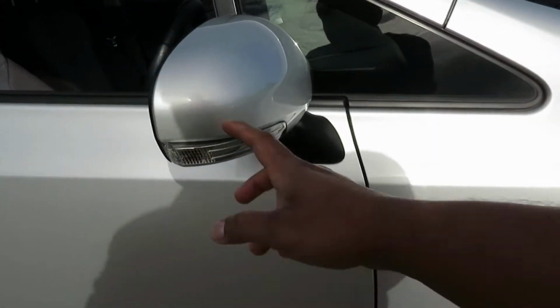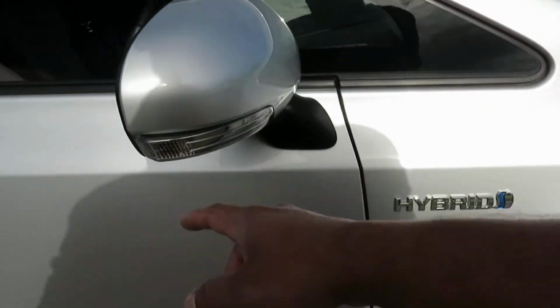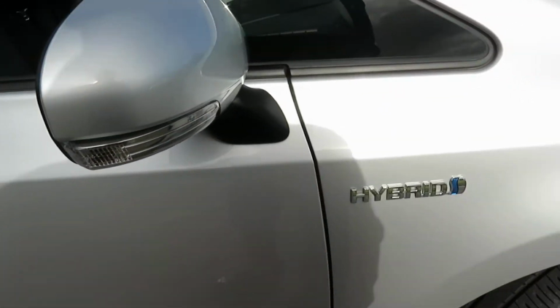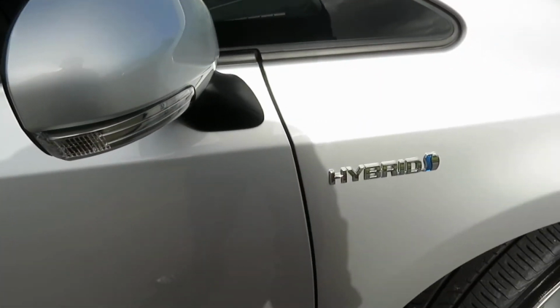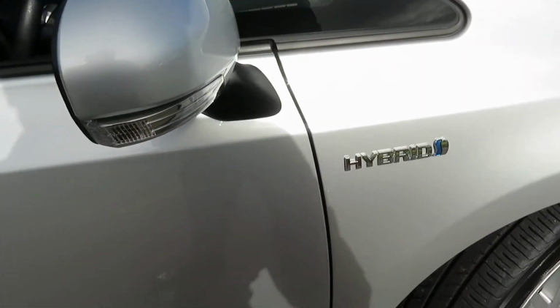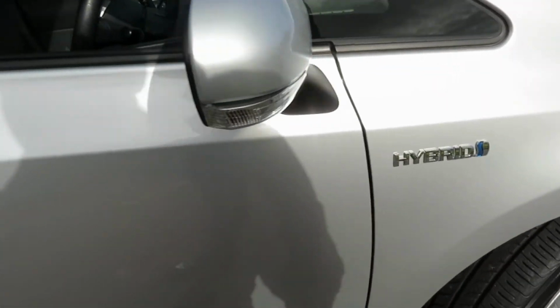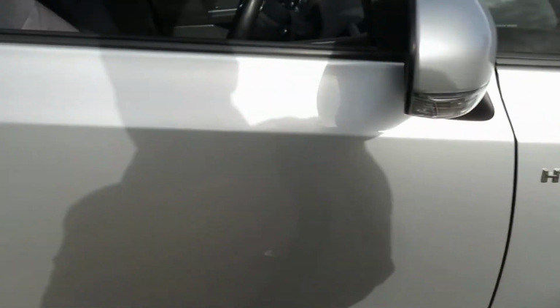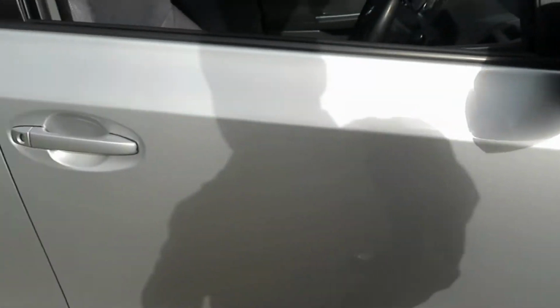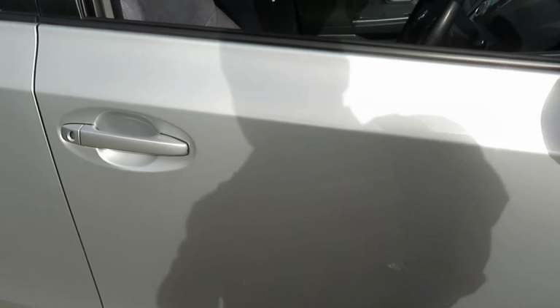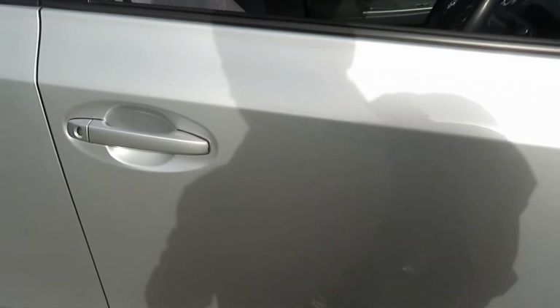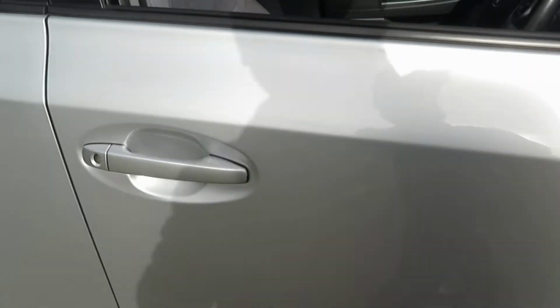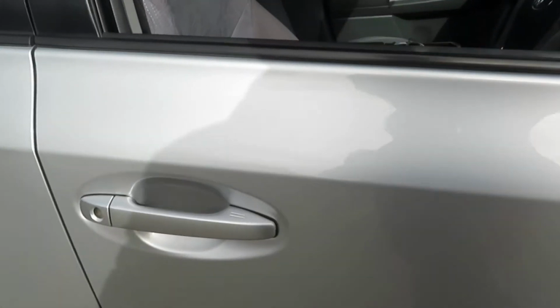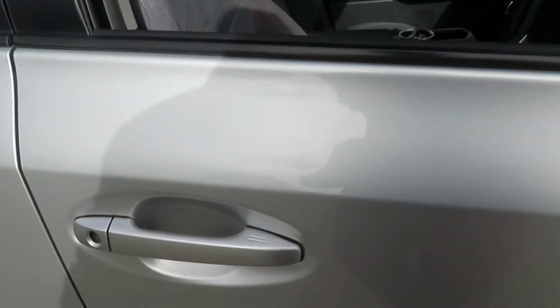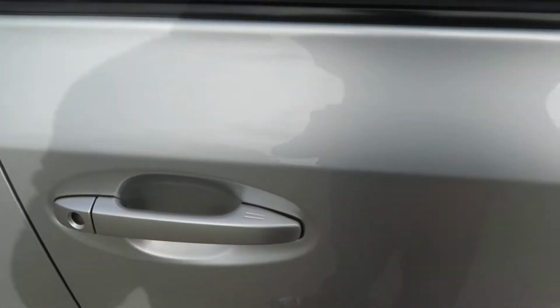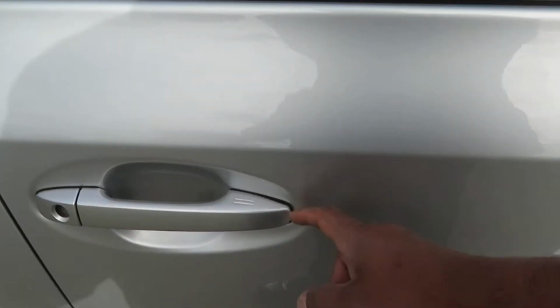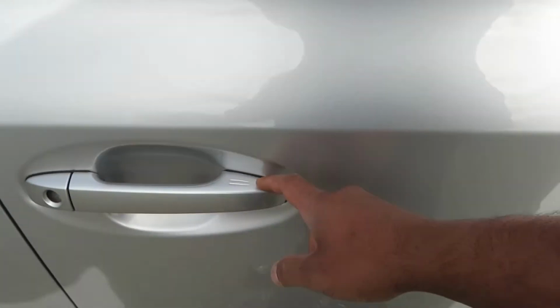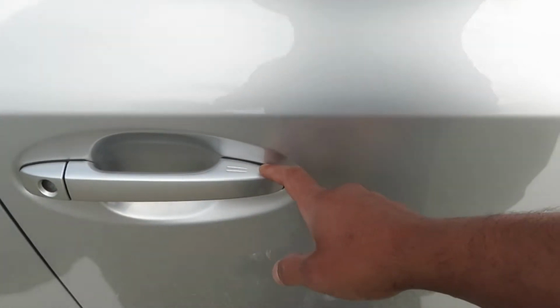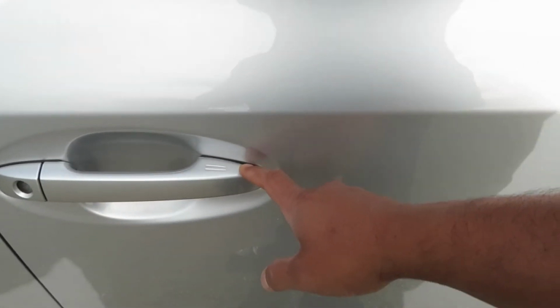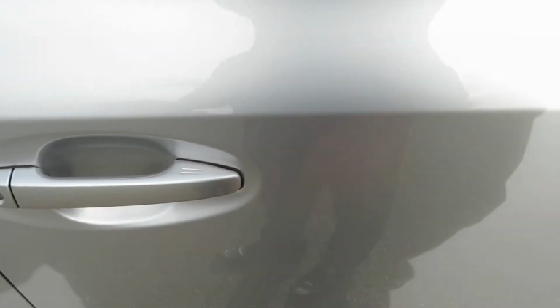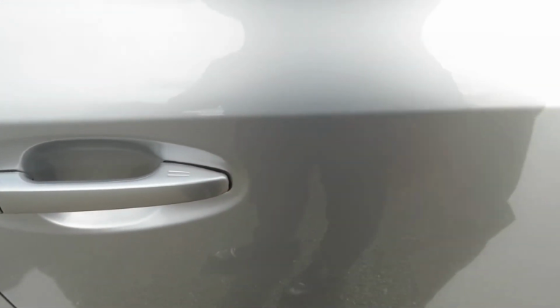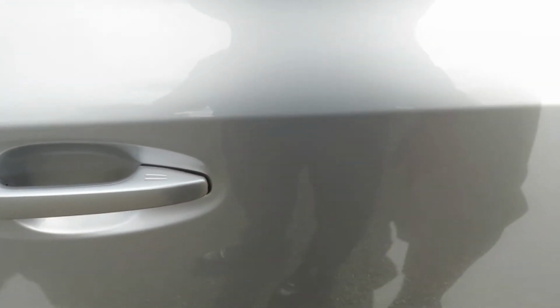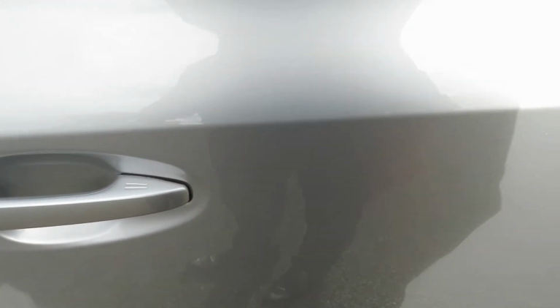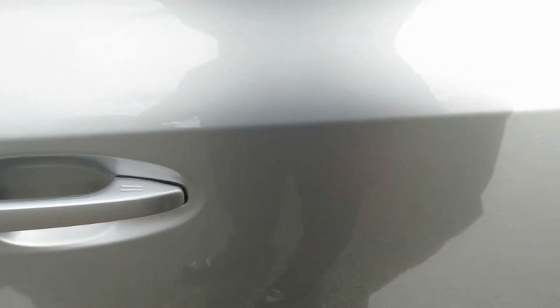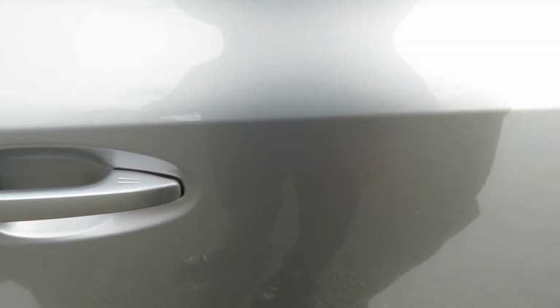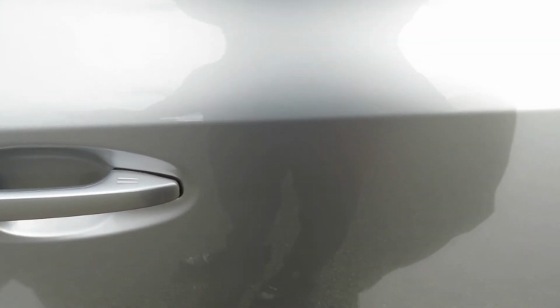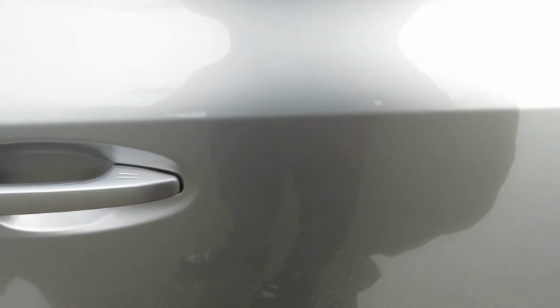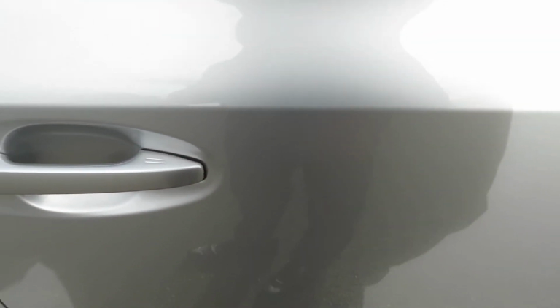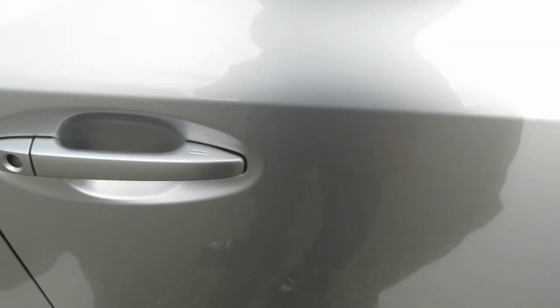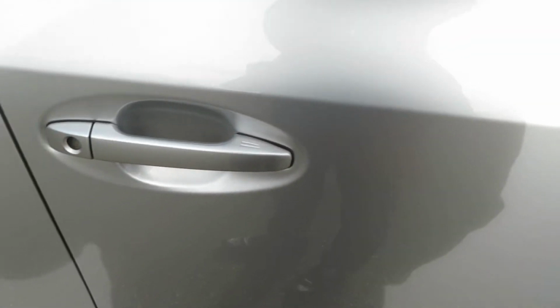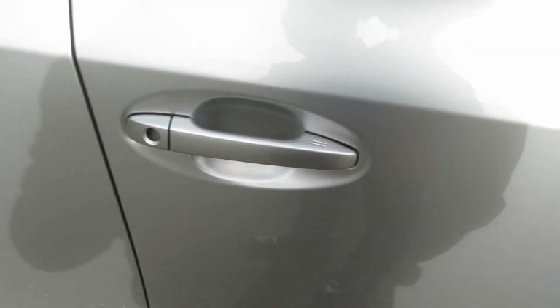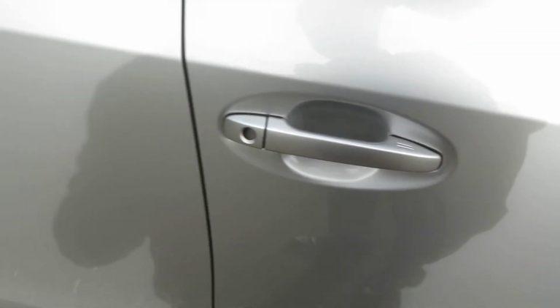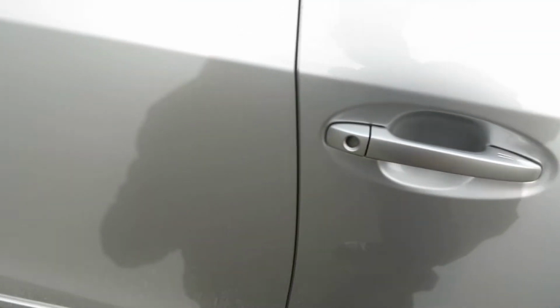Indicators on the mirror. It comes with a proximity key, so you just need to push the button to lock and unlock the car. It has two sets of proximity keys.